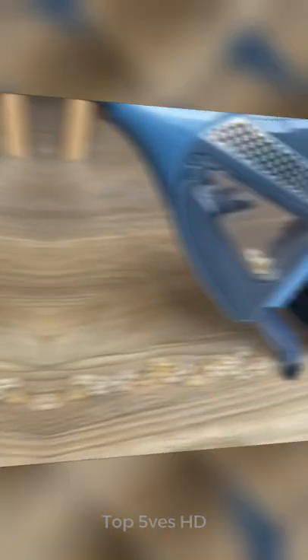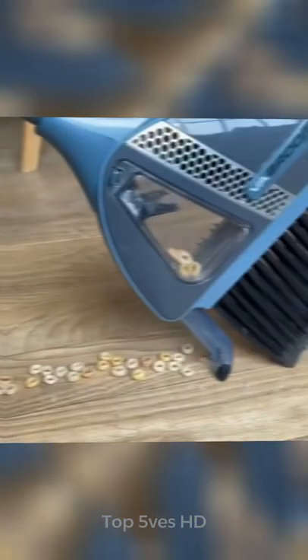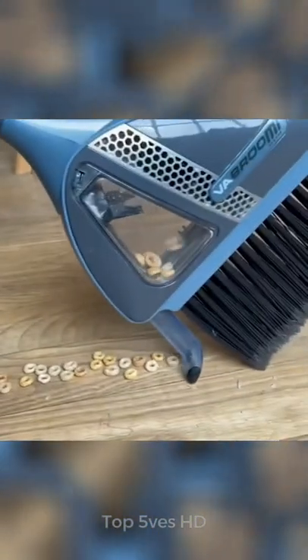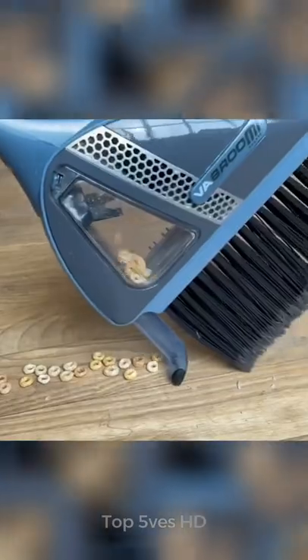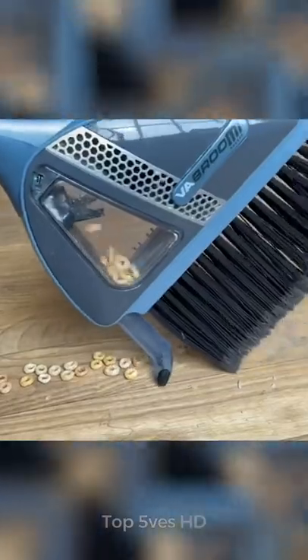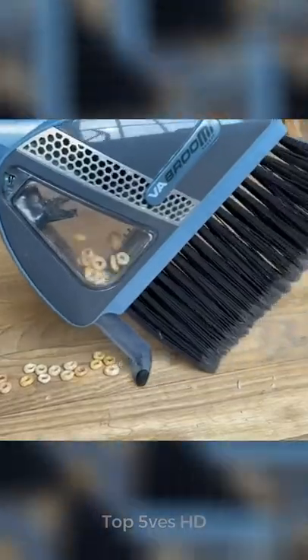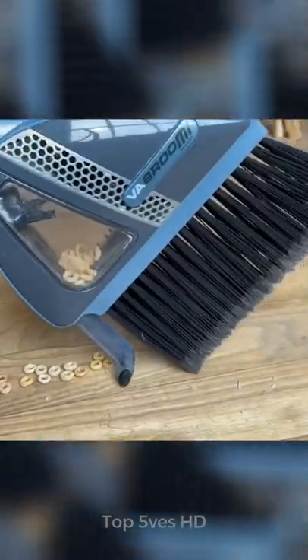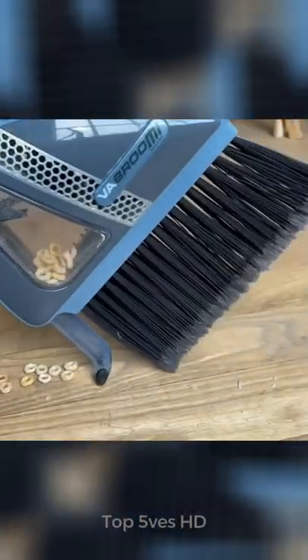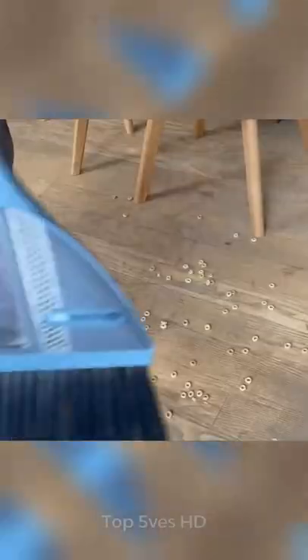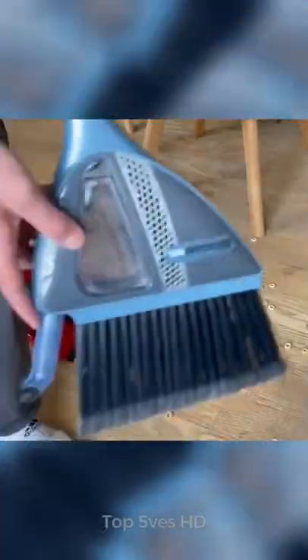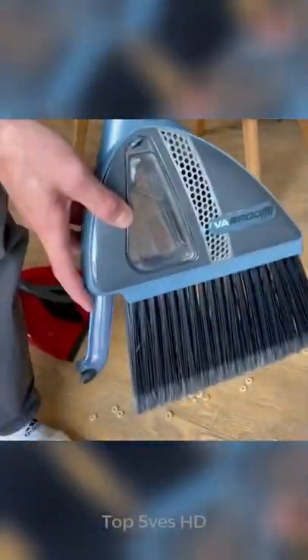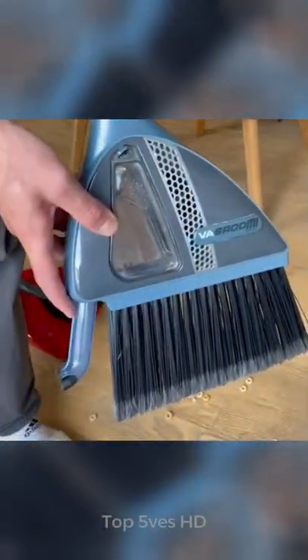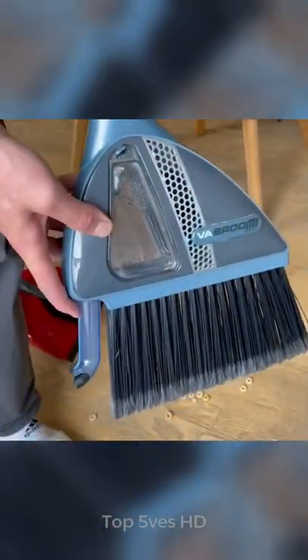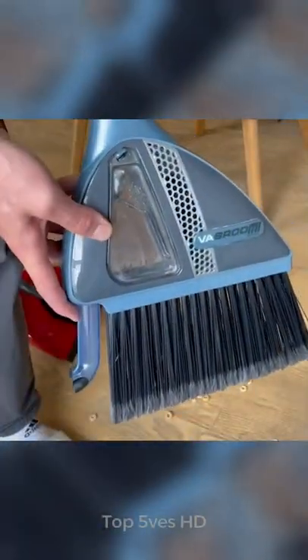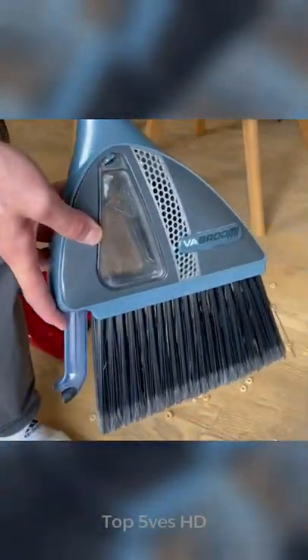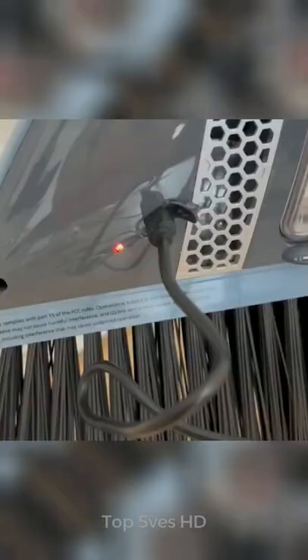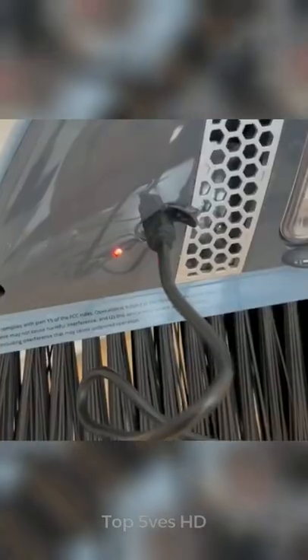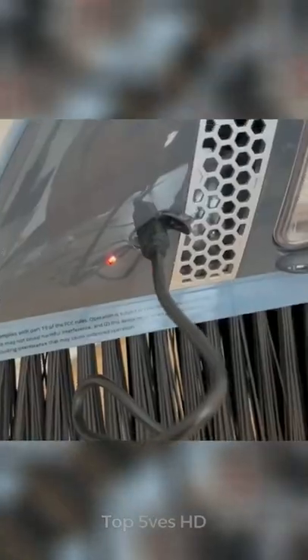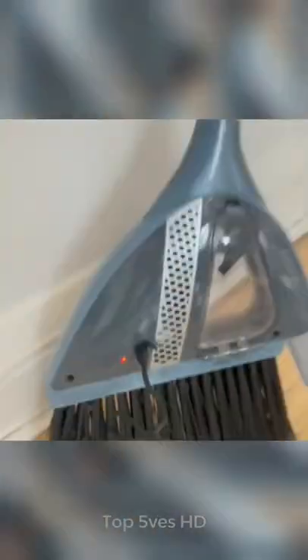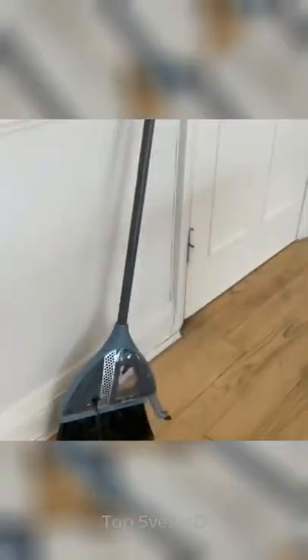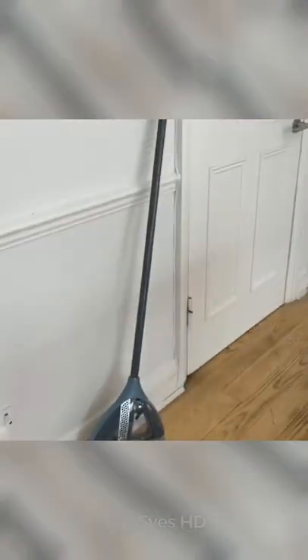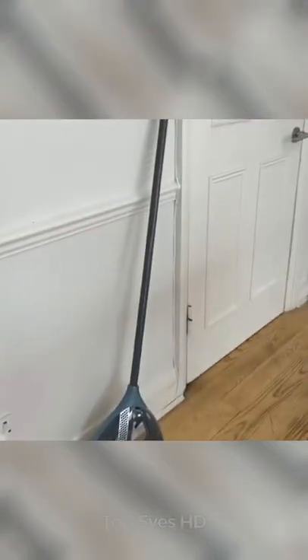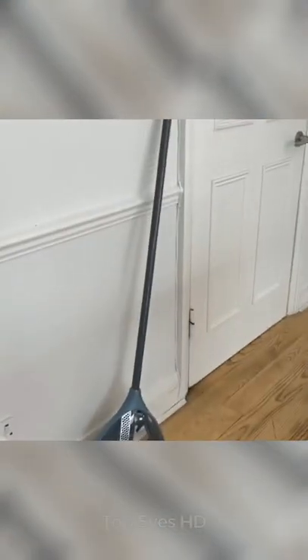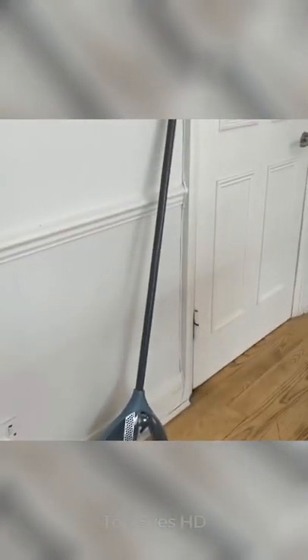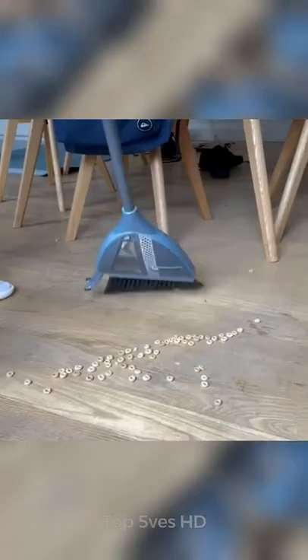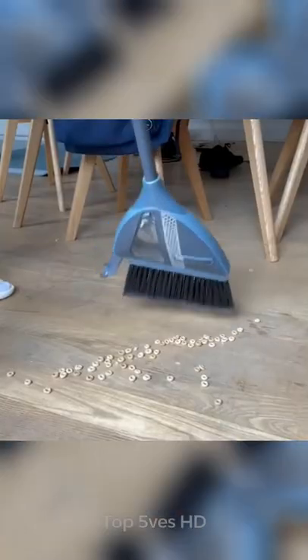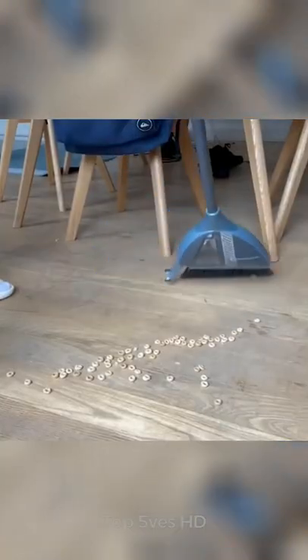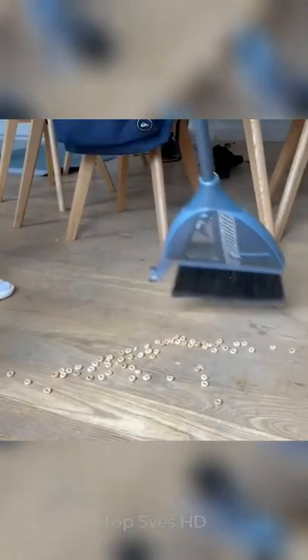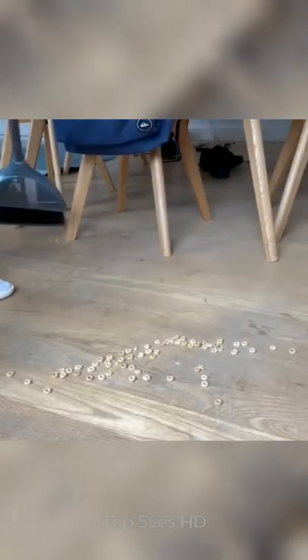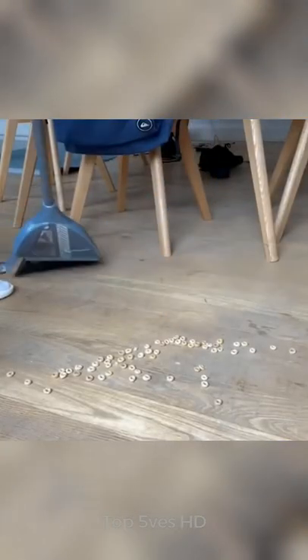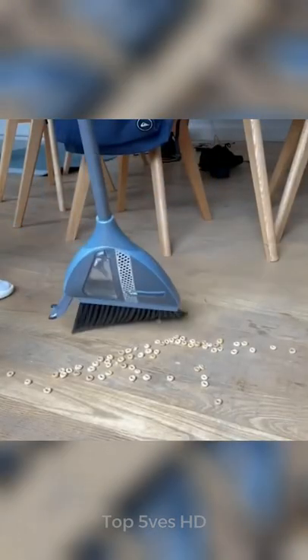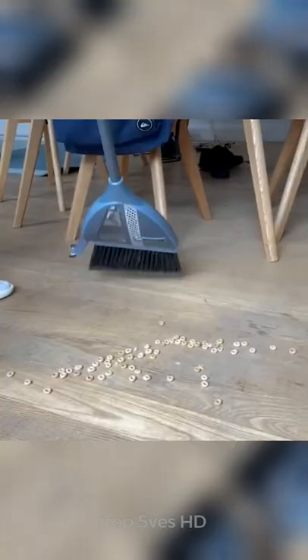The smart broom has a built-in vacuum so that you don't need a dustbin anymore.